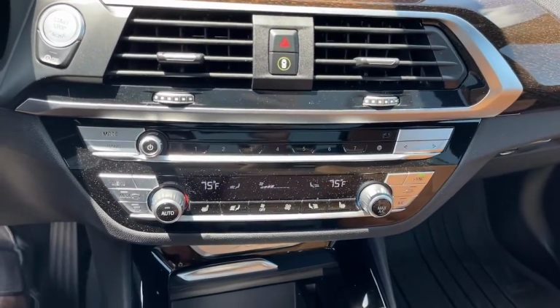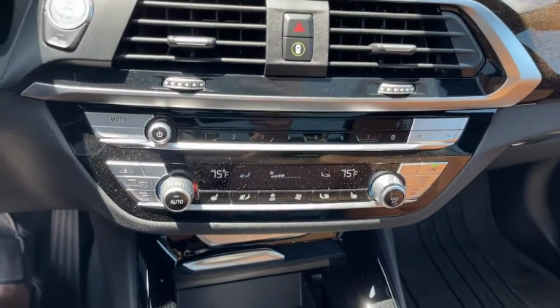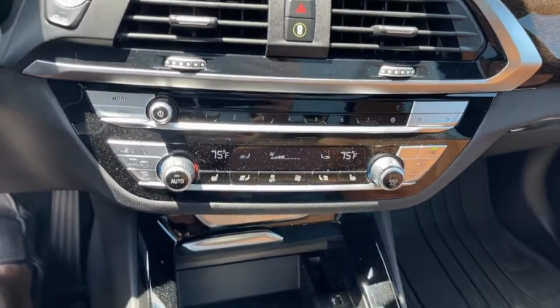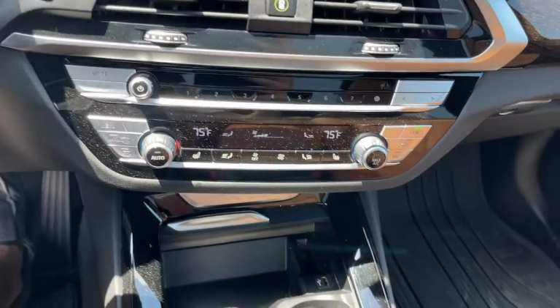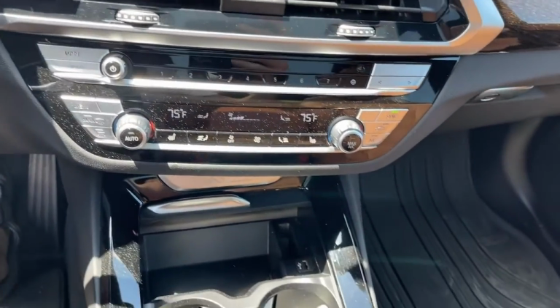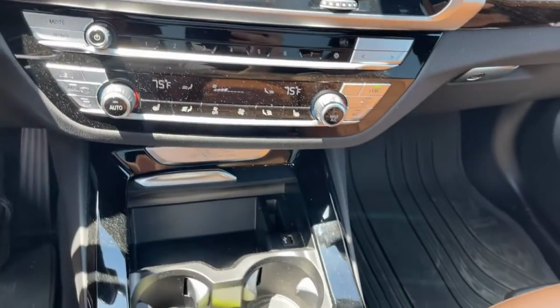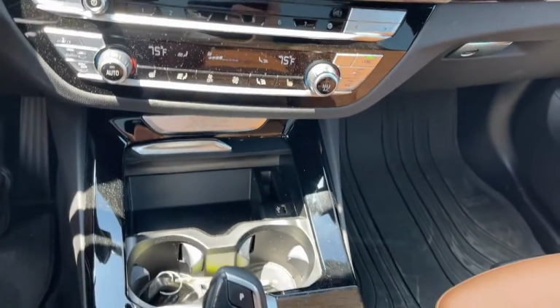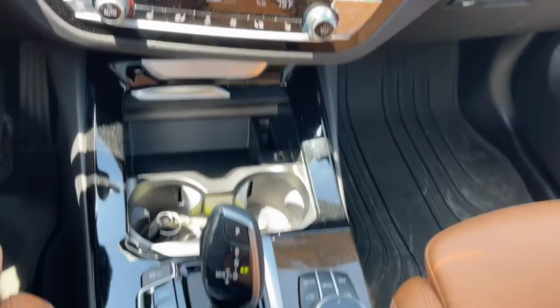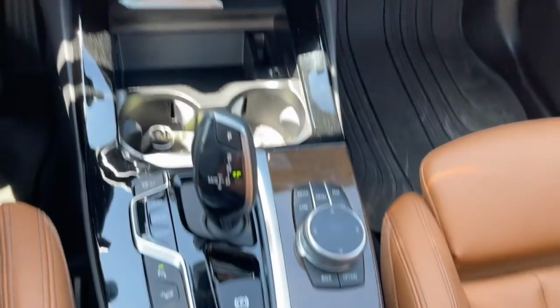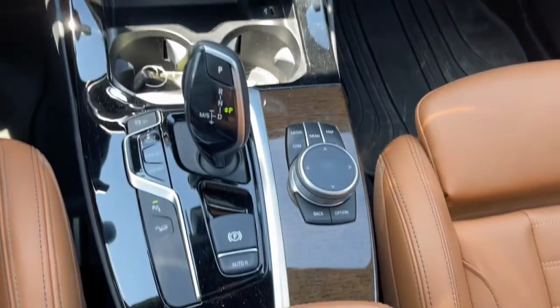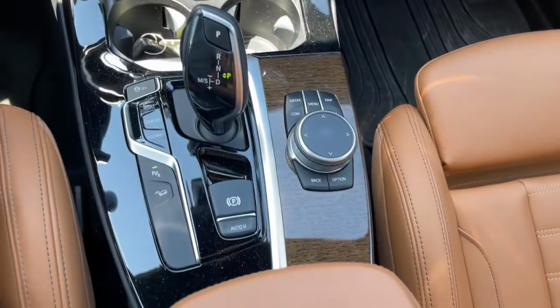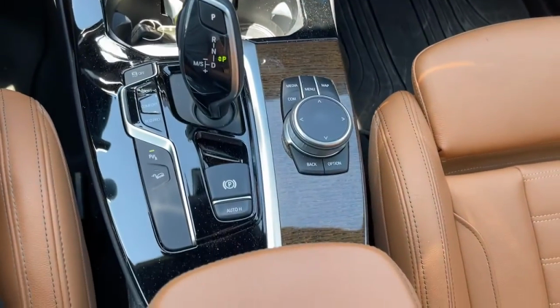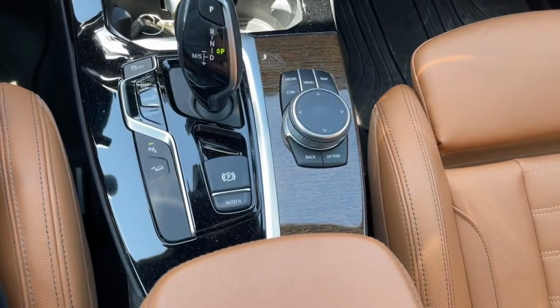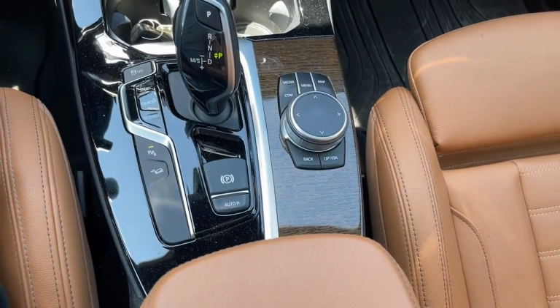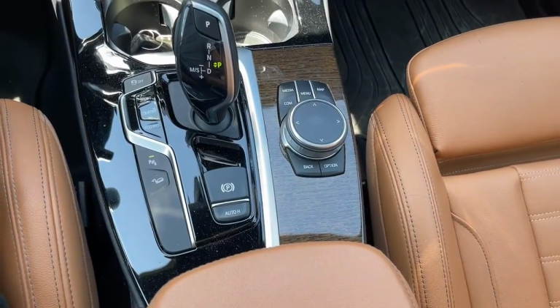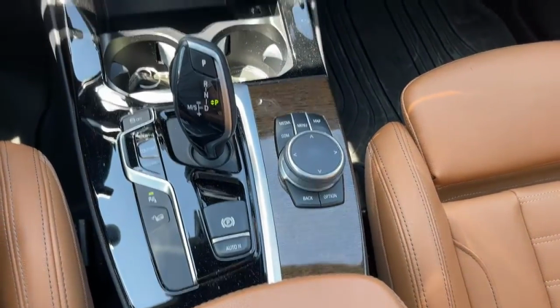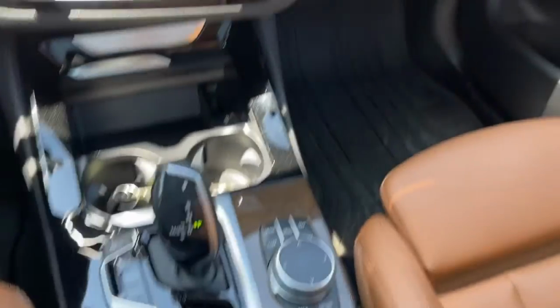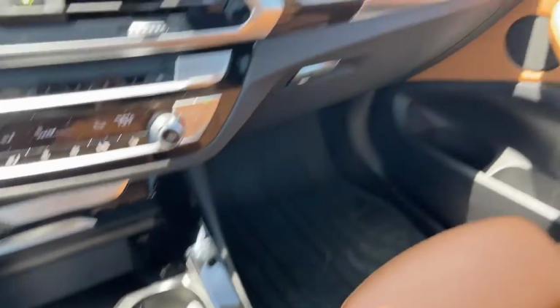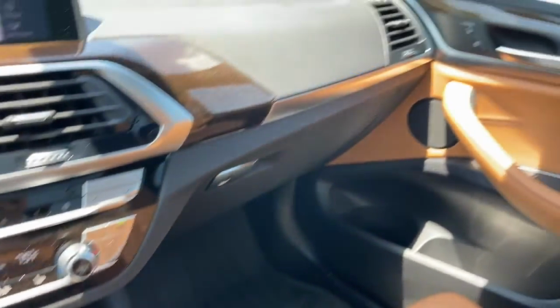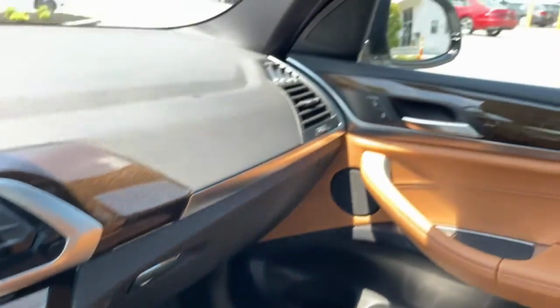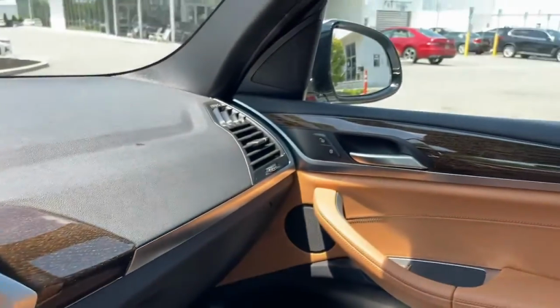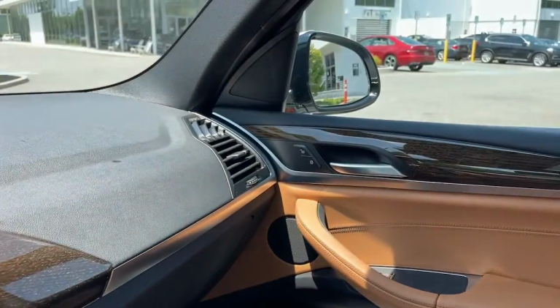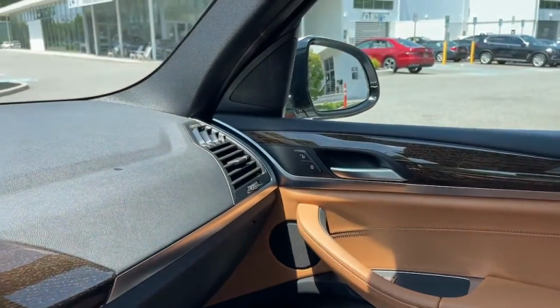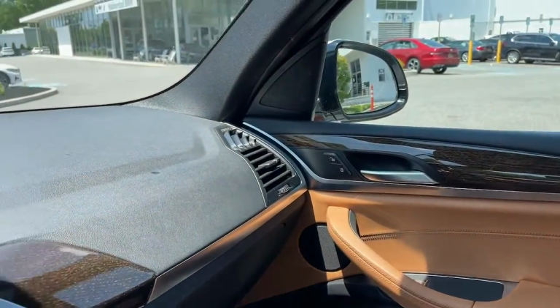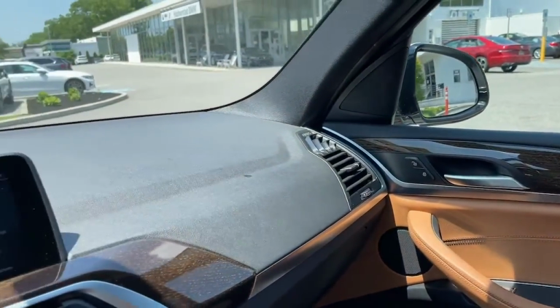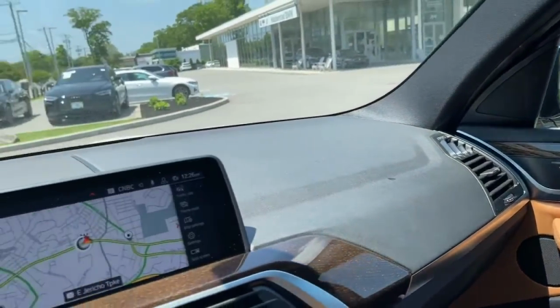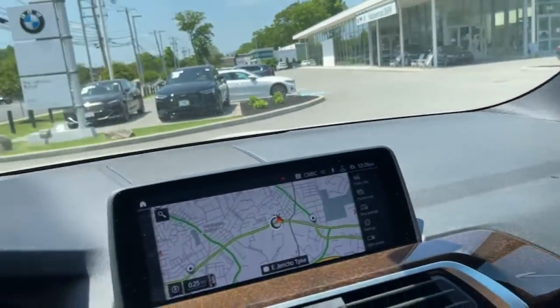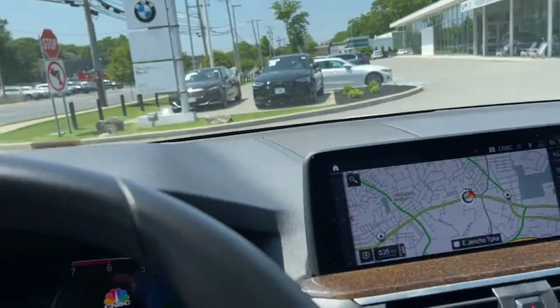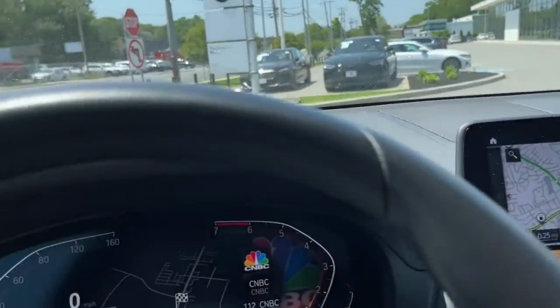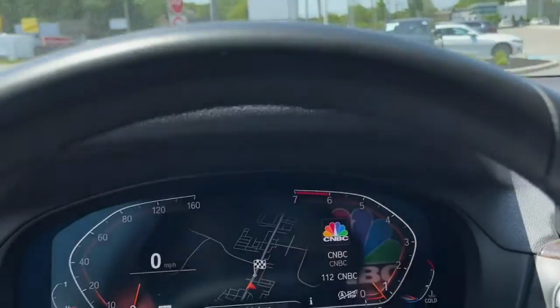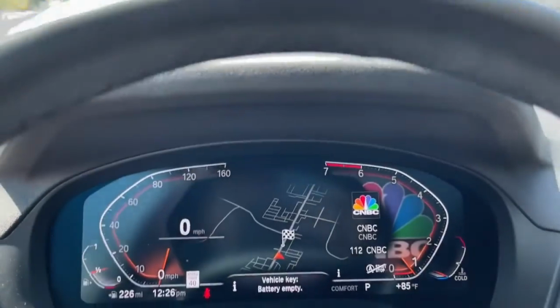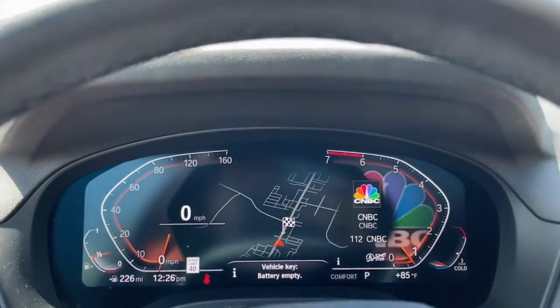Feel the thrill of the chase when you accelerate in the up-for-anything X3. Test drive it today.